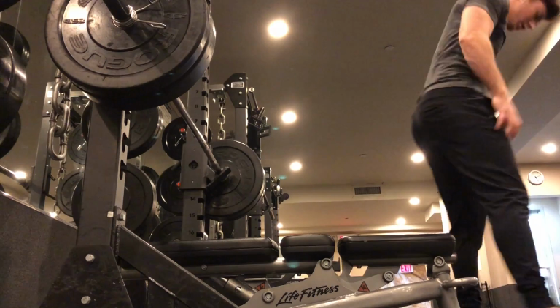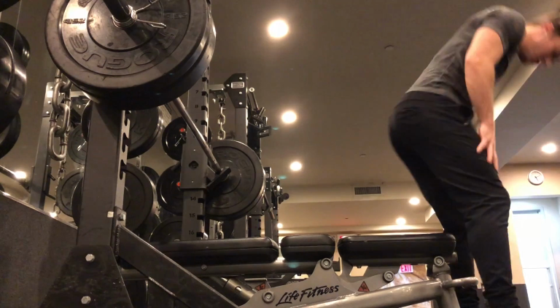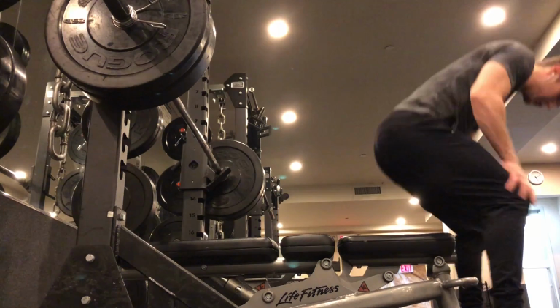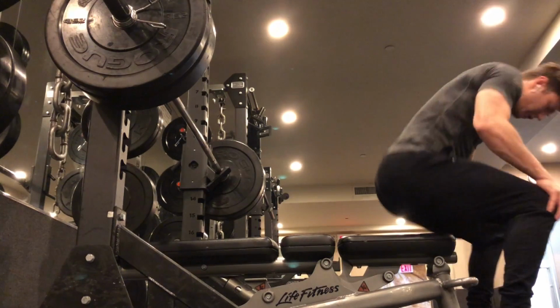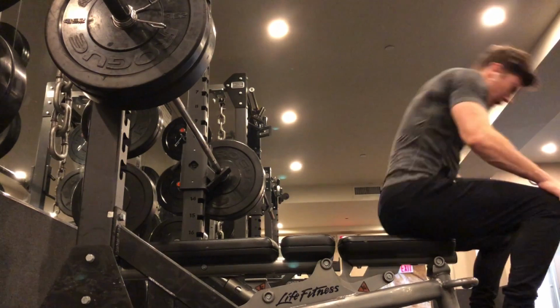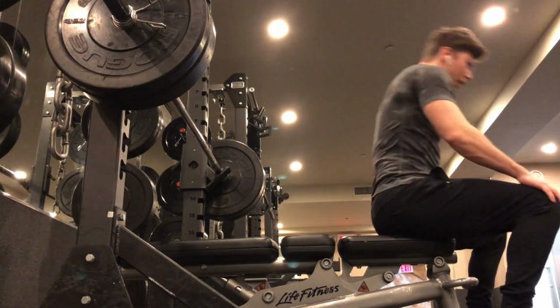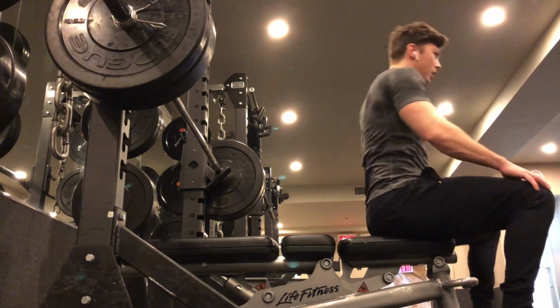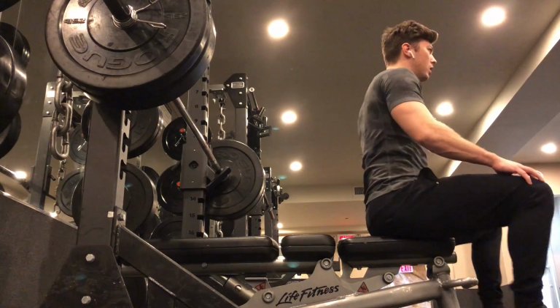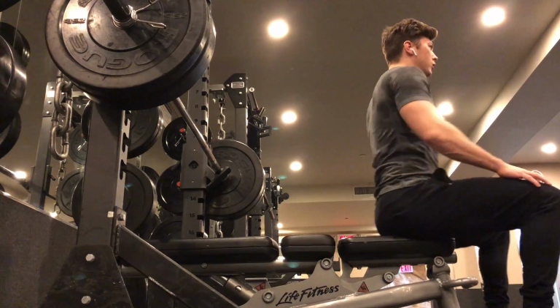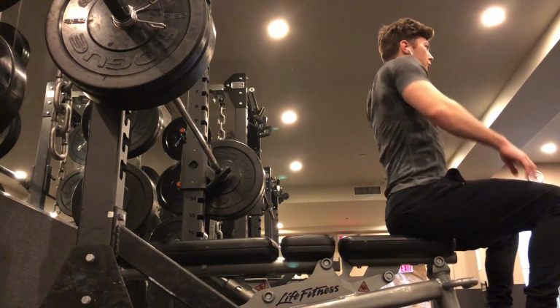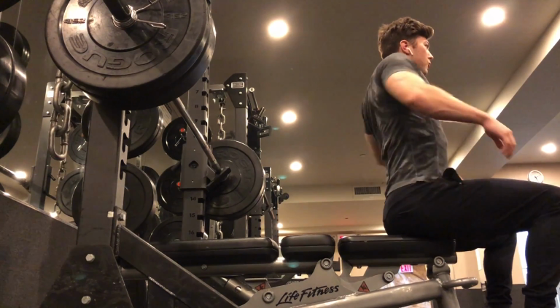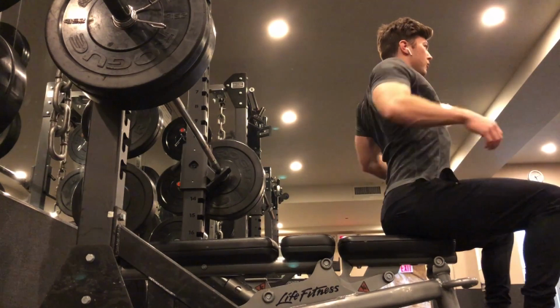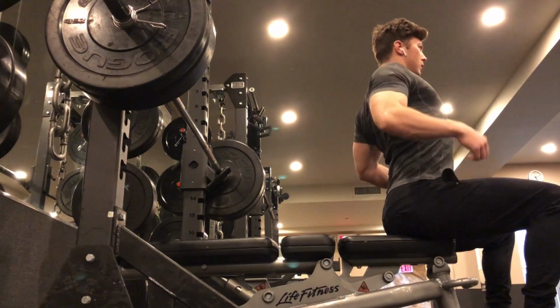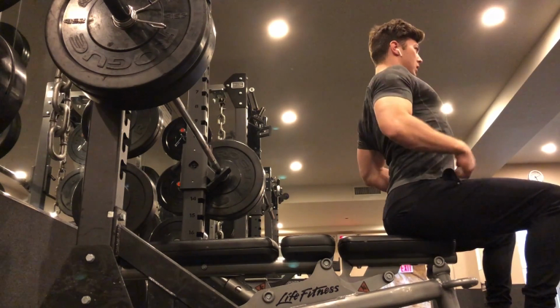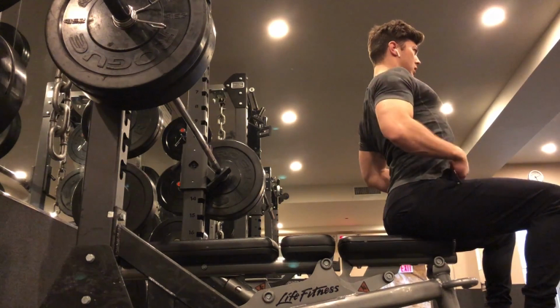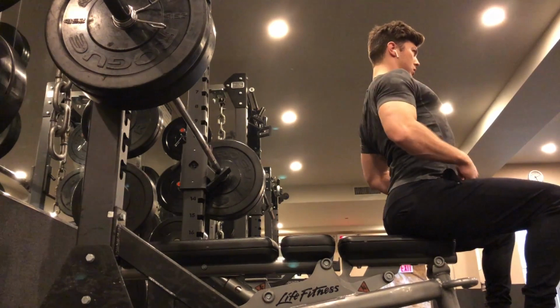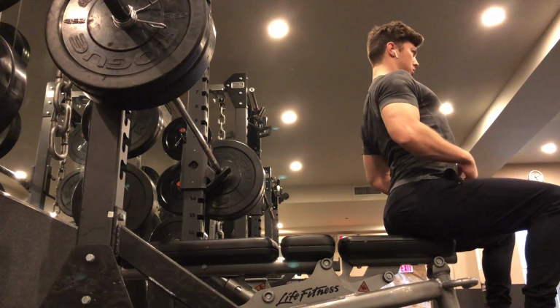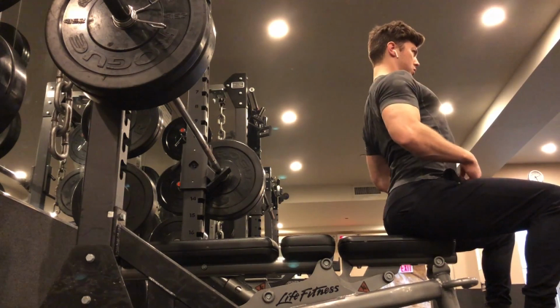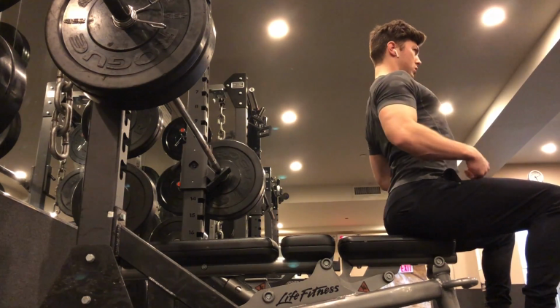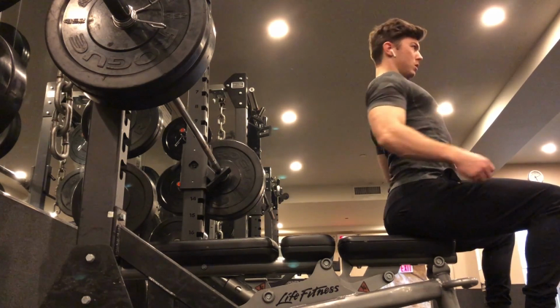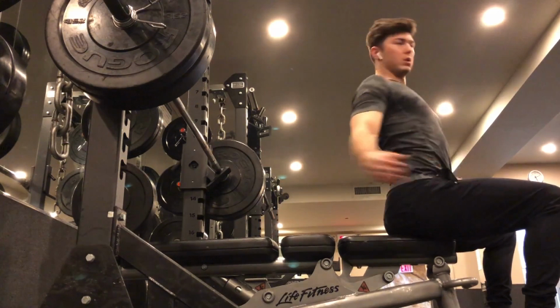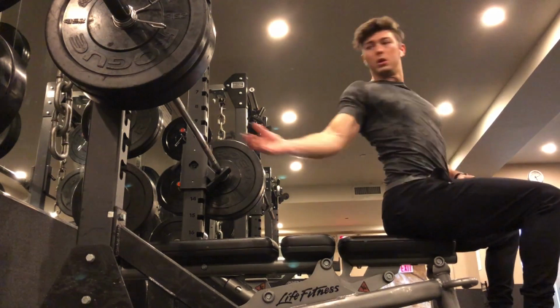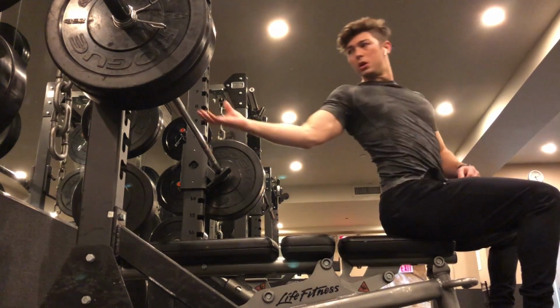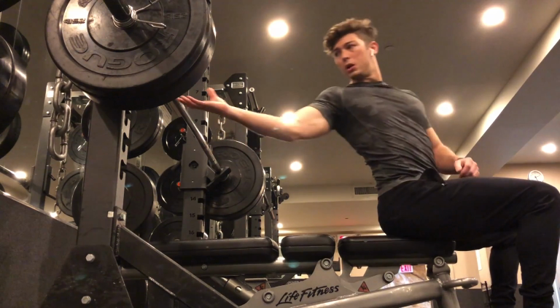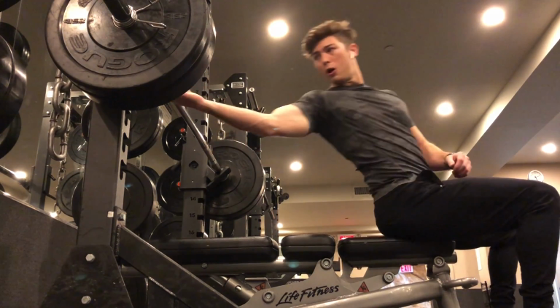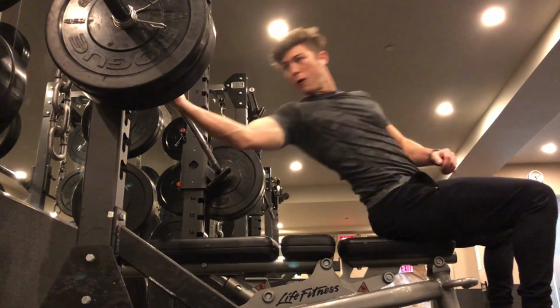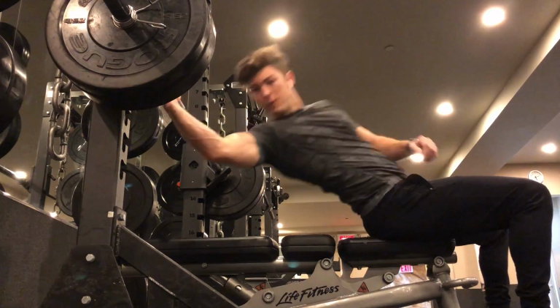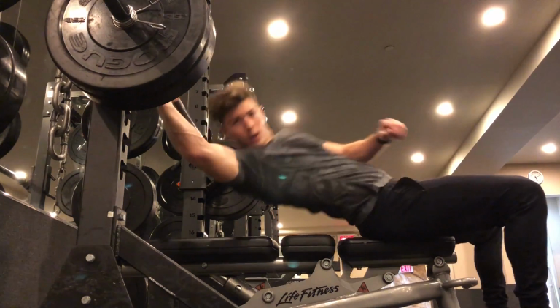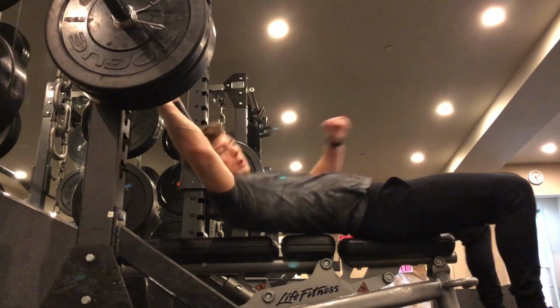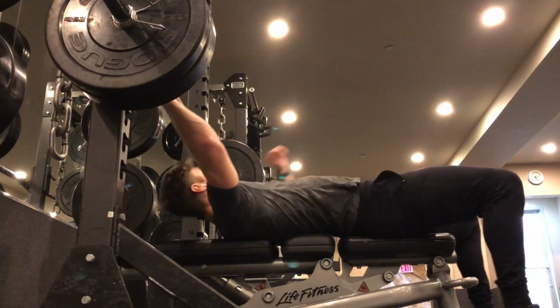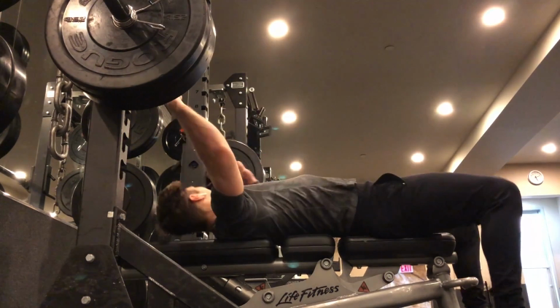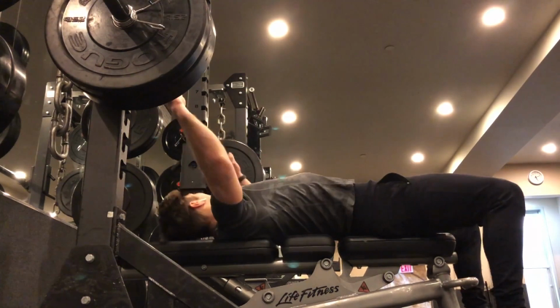Hey, what's up? My name is Jaron Fran with Get A List Fit, and this is the Barbell Bench Press.